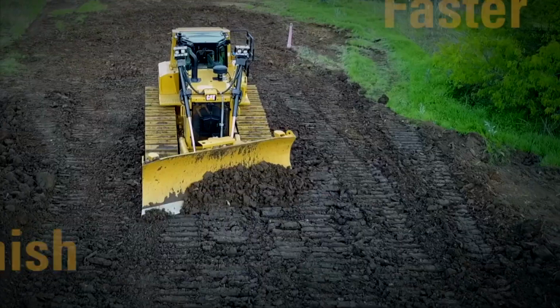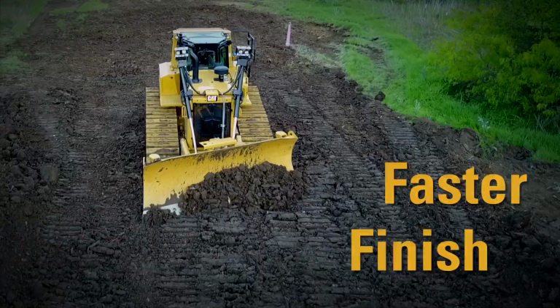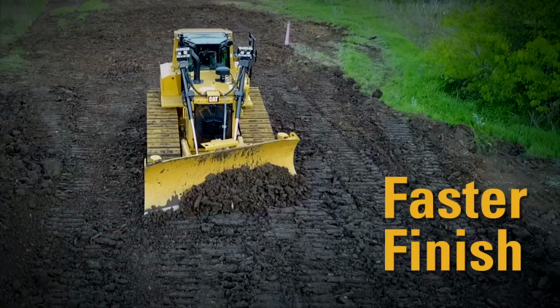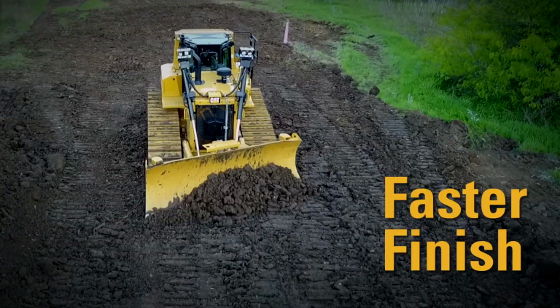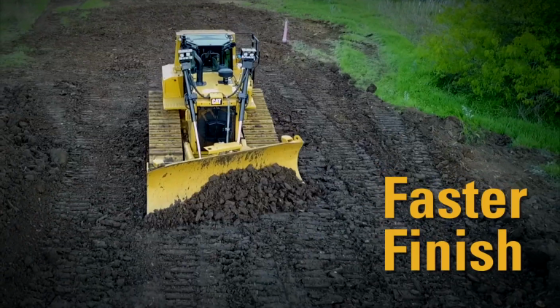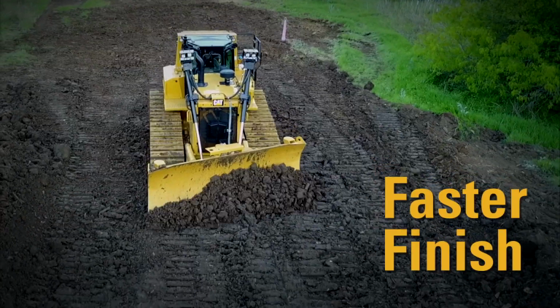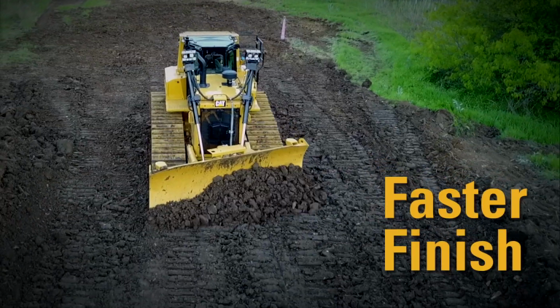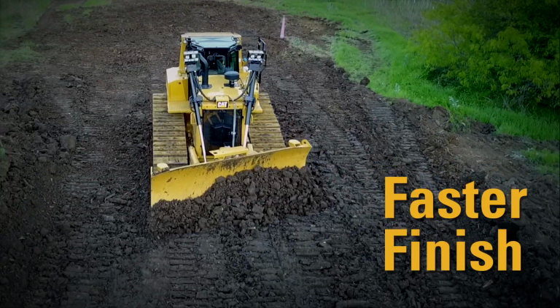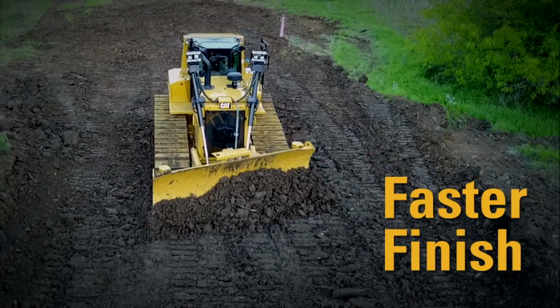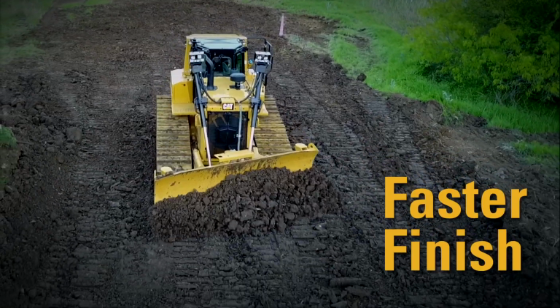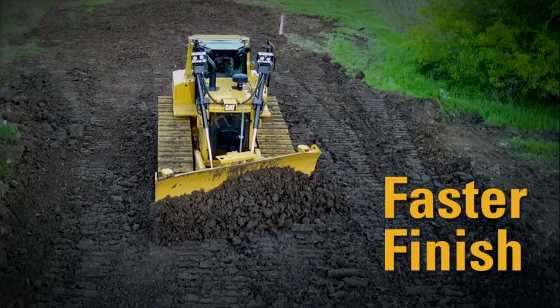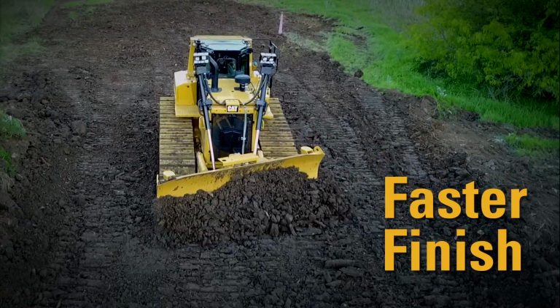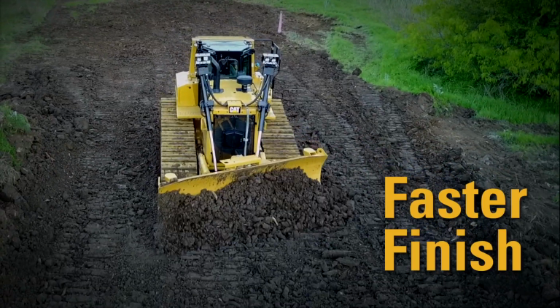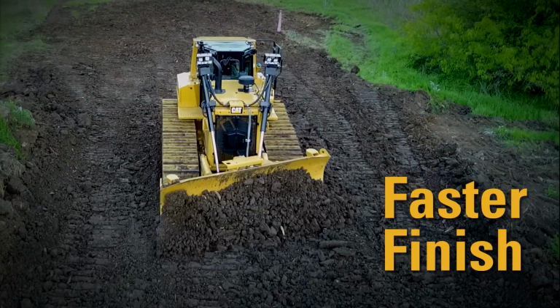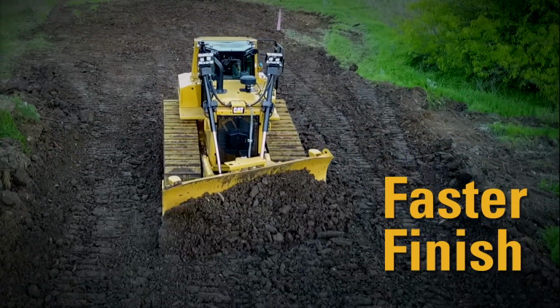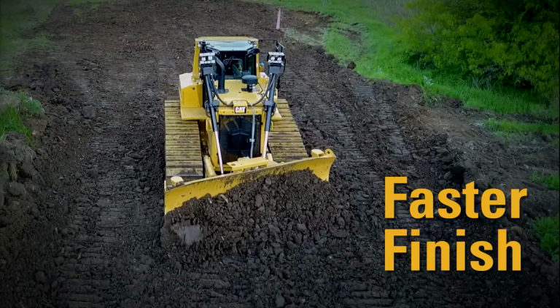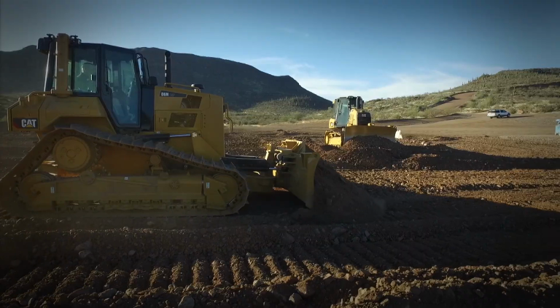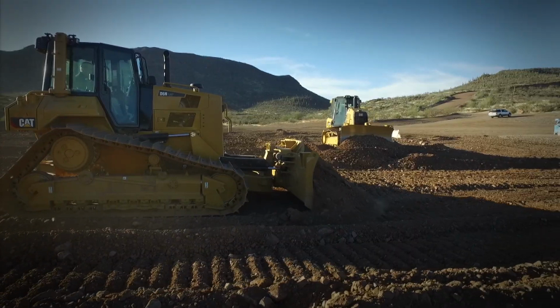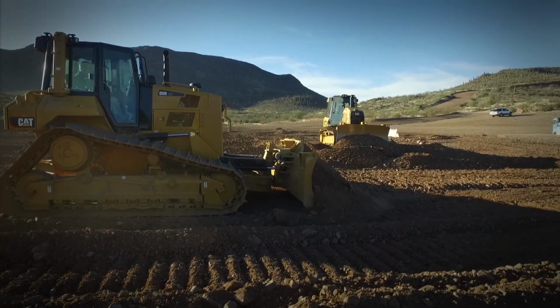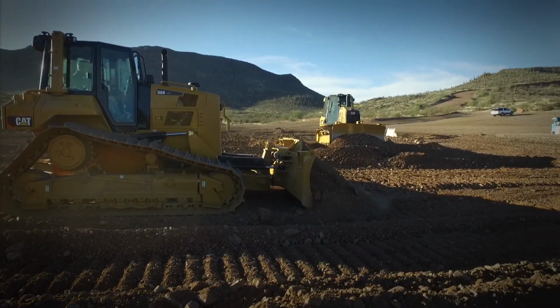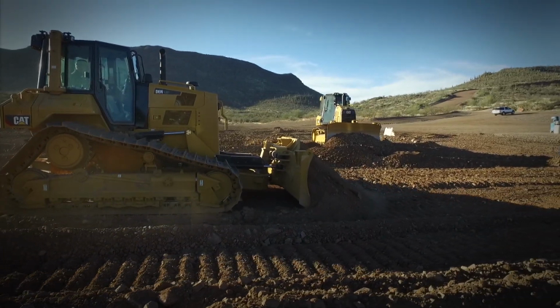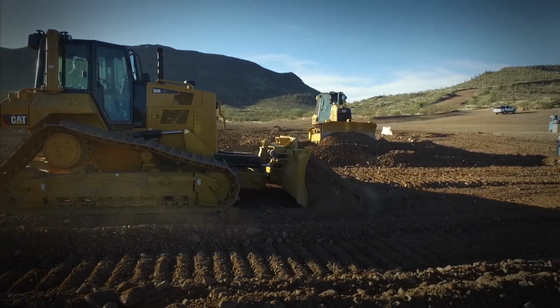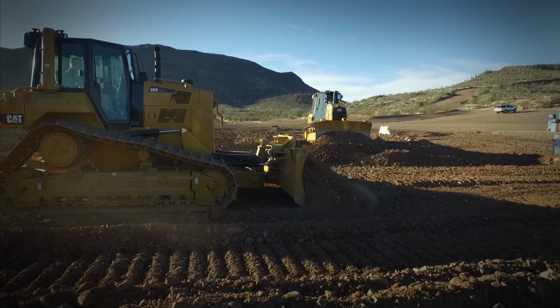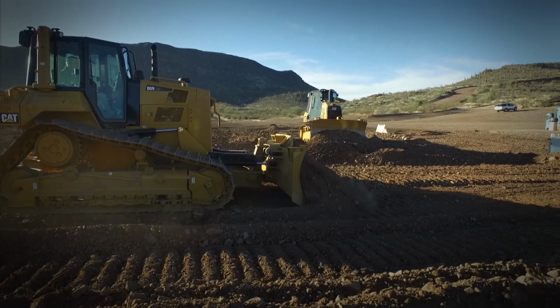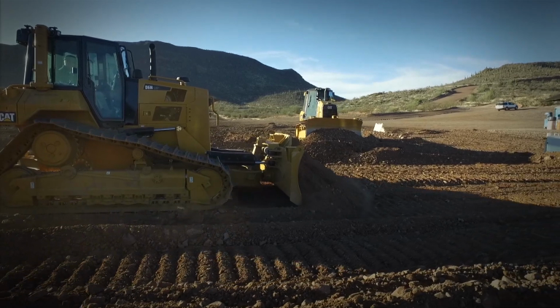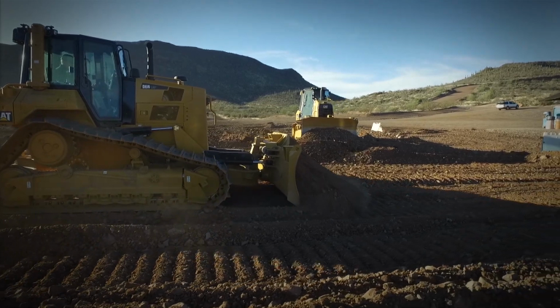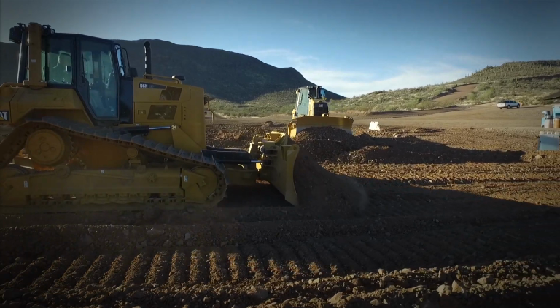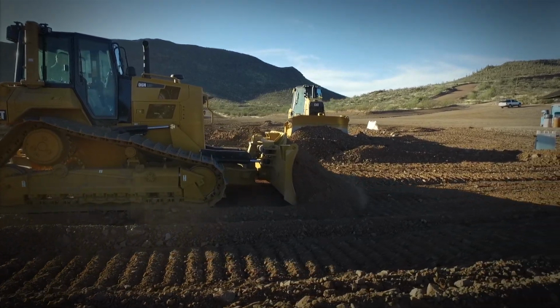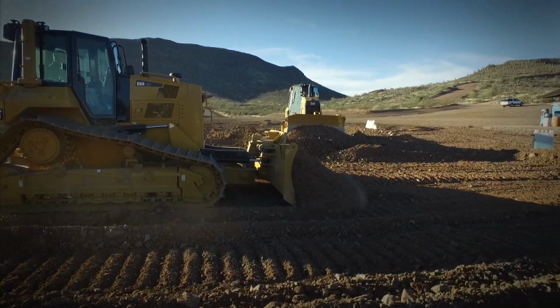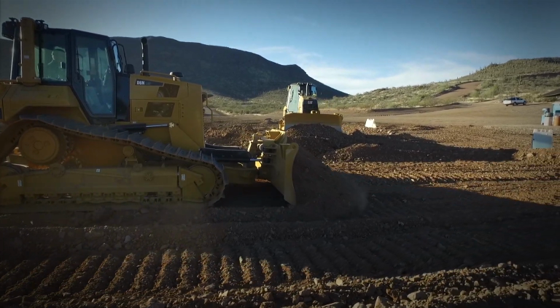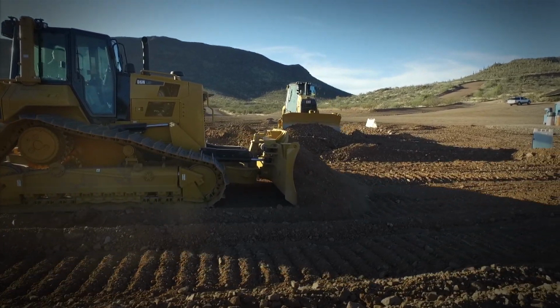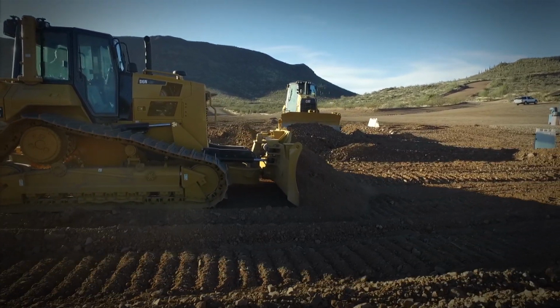Number 2: Faster finish. Slope Assist has shown to finish the job in up to 39% less time. Fewer passes, less rework.